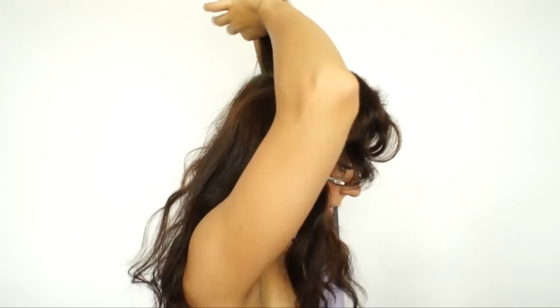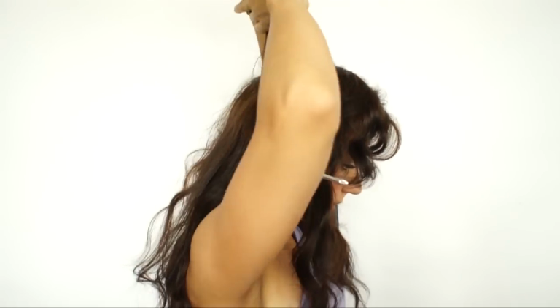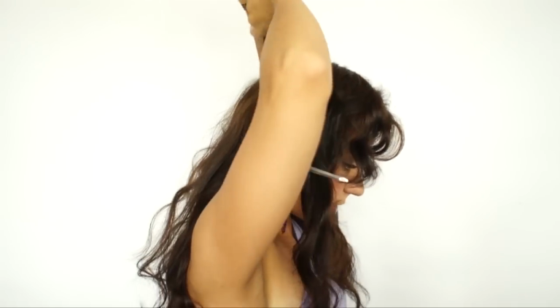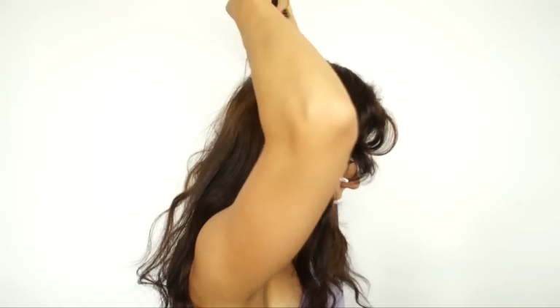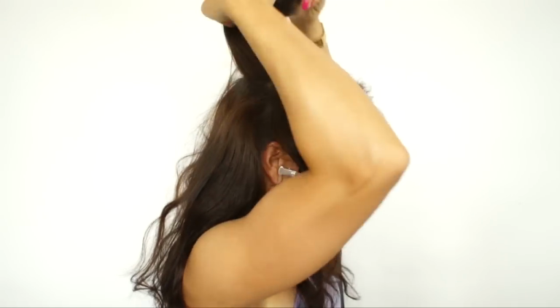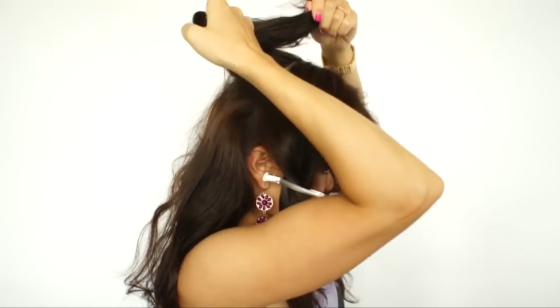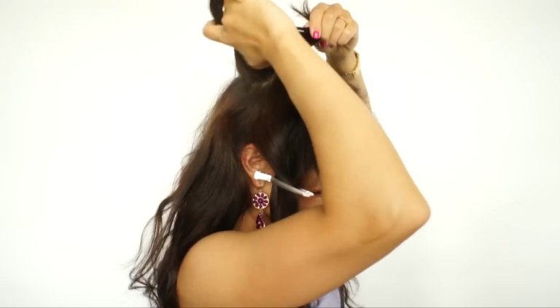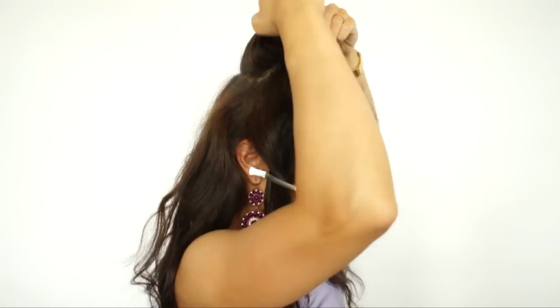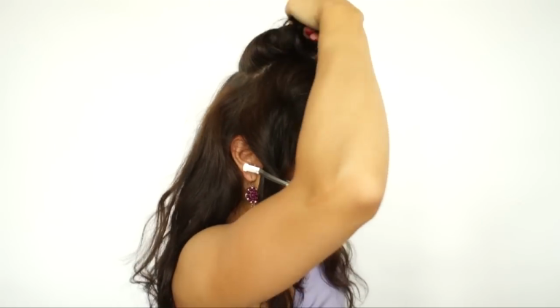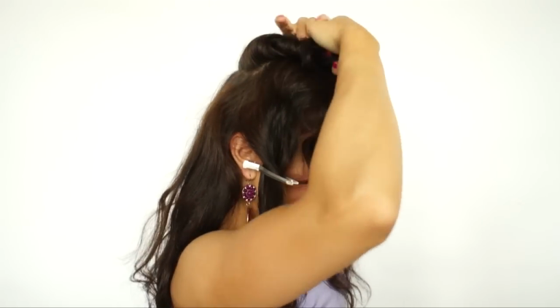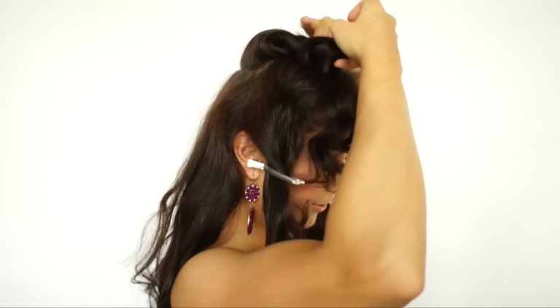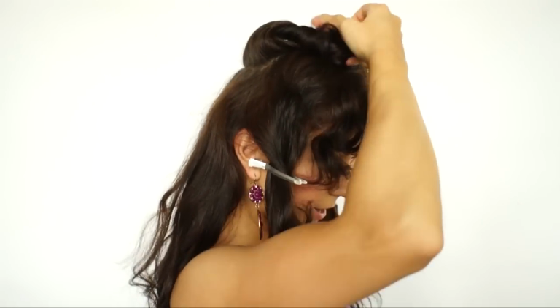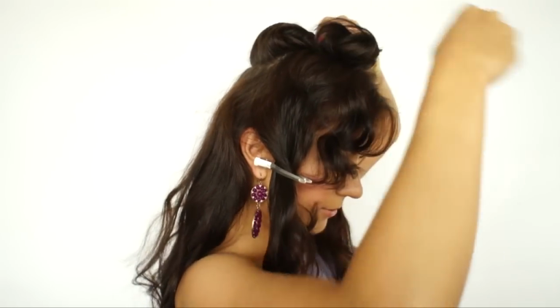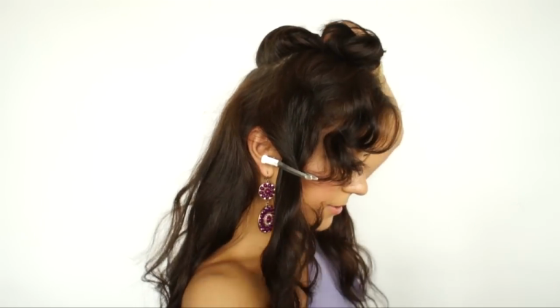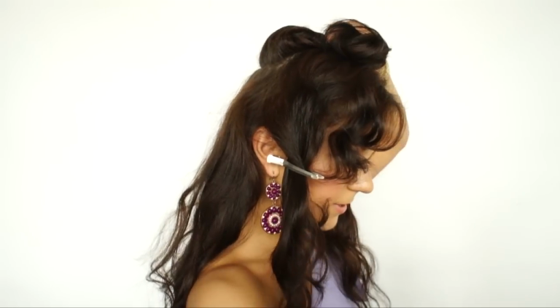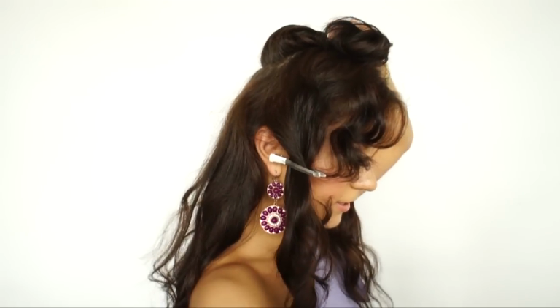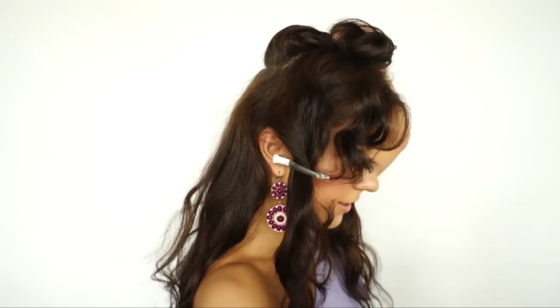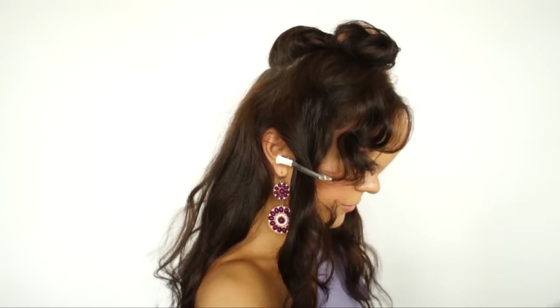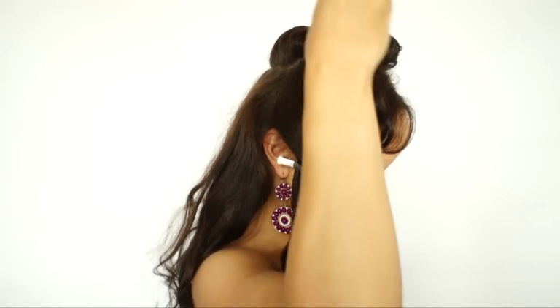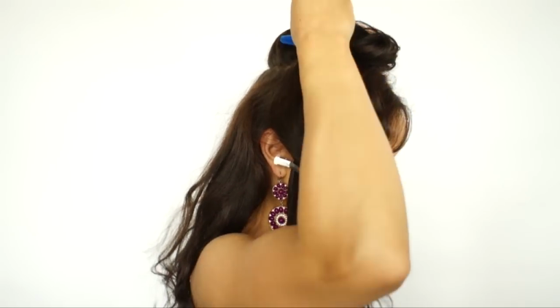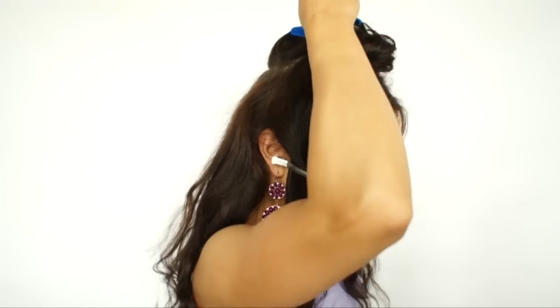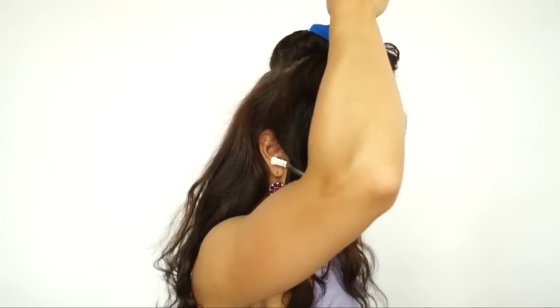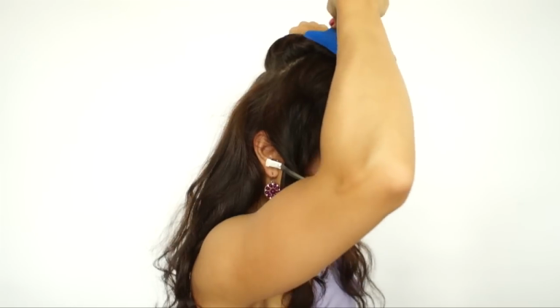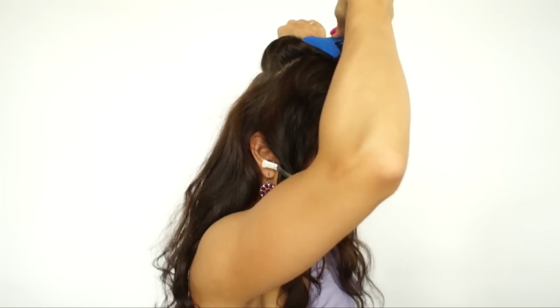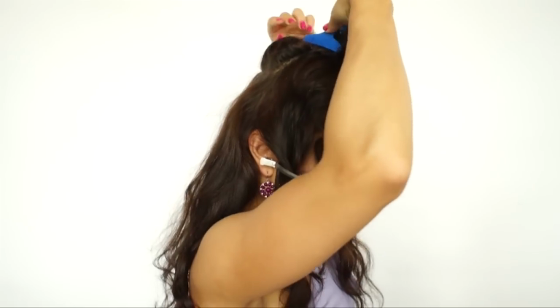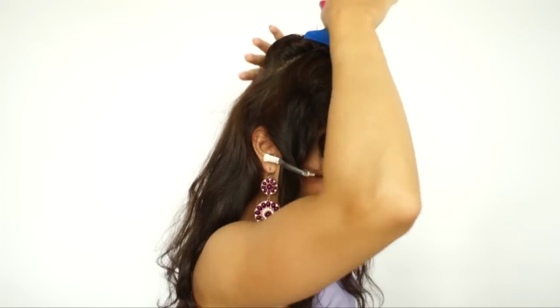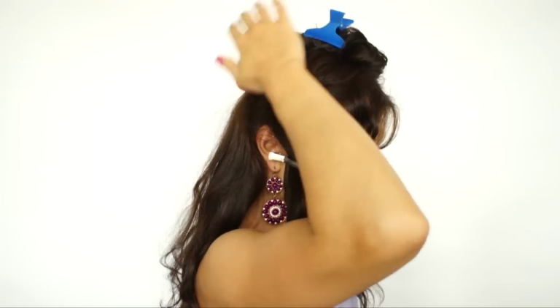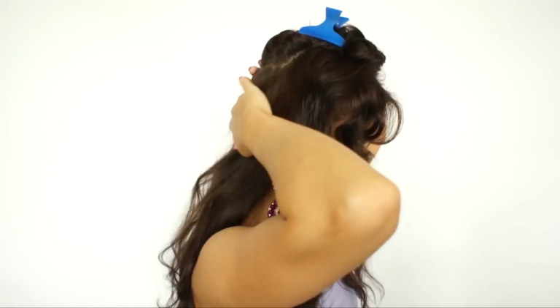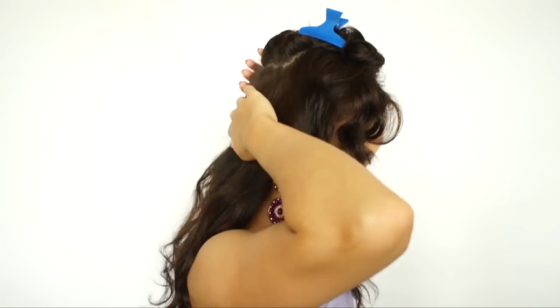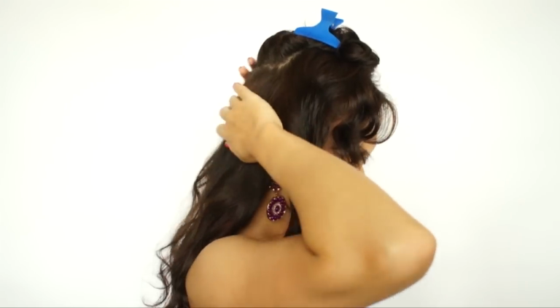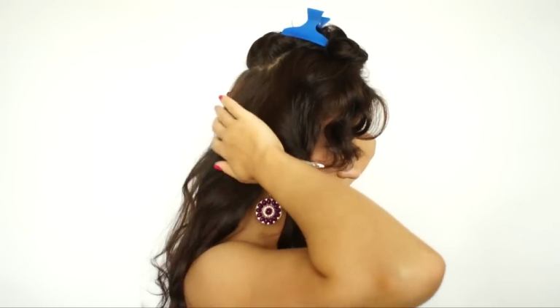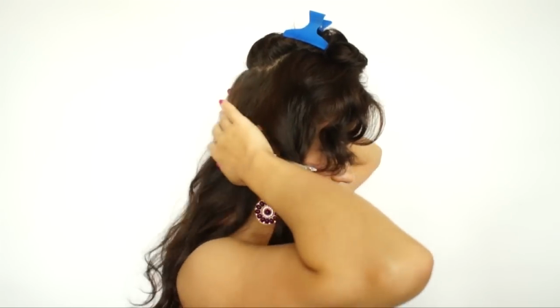Just section off the top part here — the crown — and pin it. I'm going to add some volume to it by teasing.